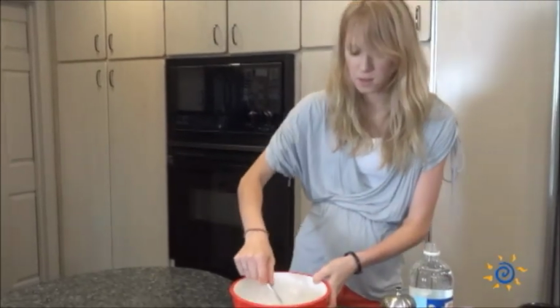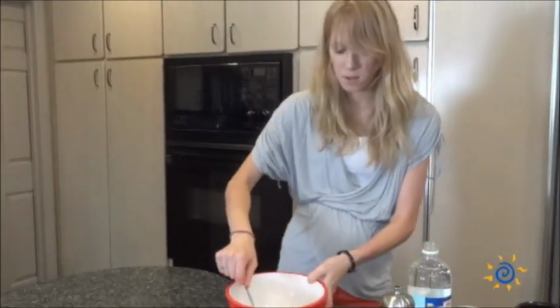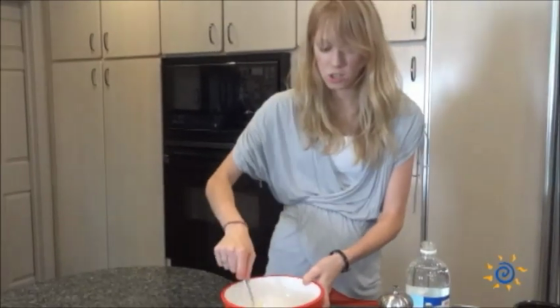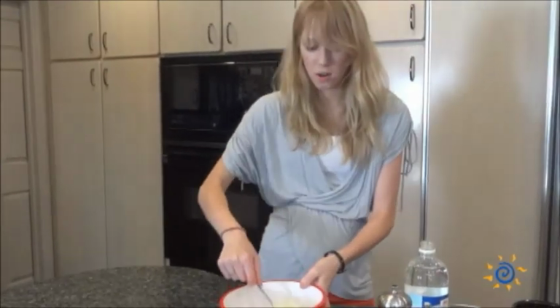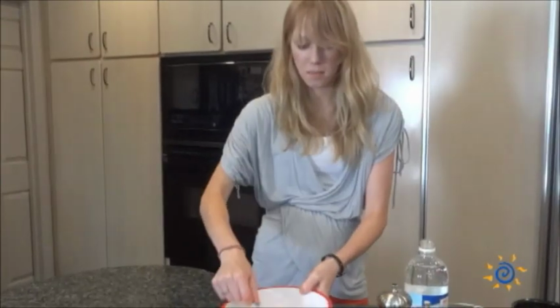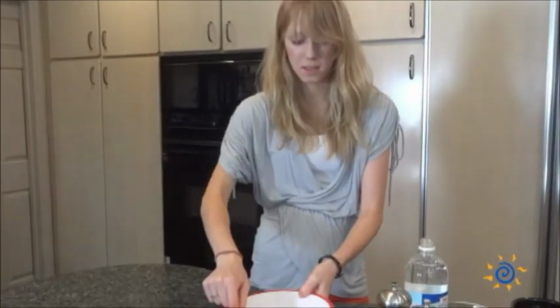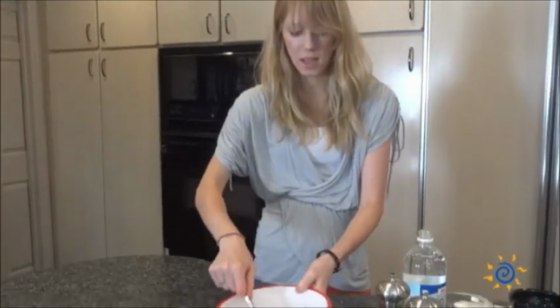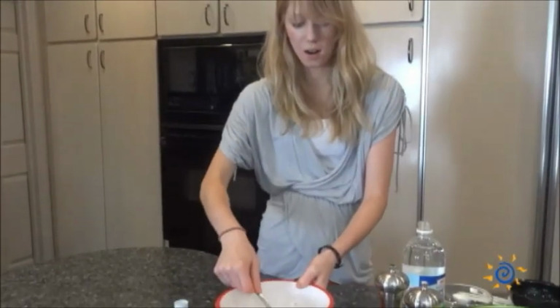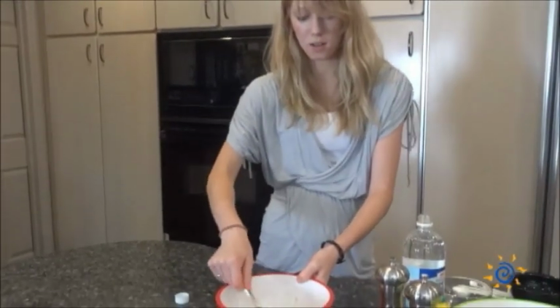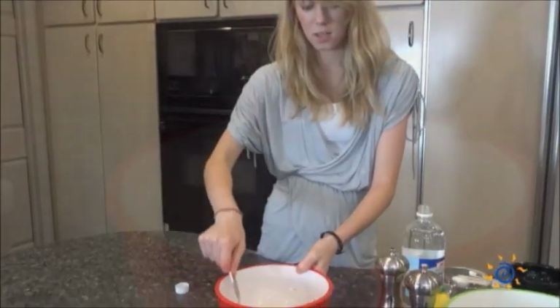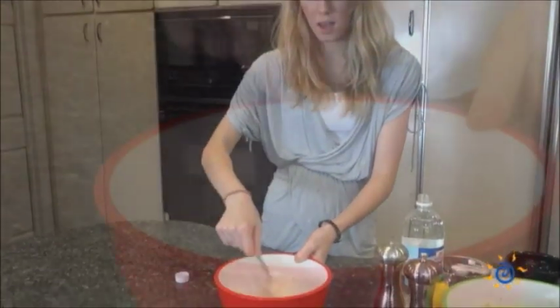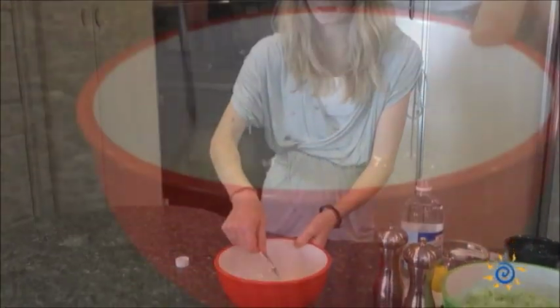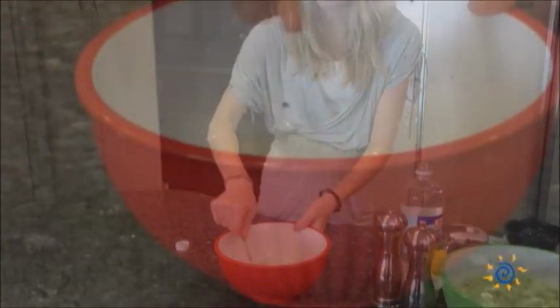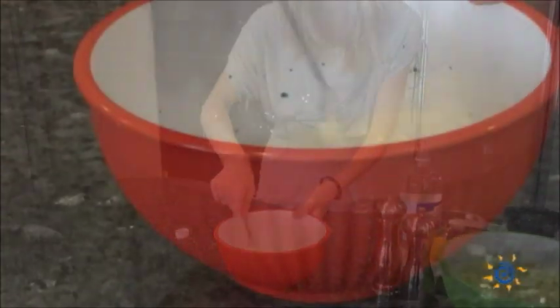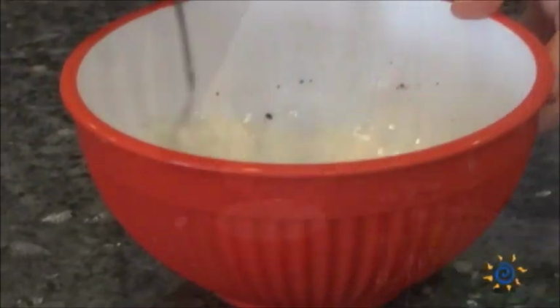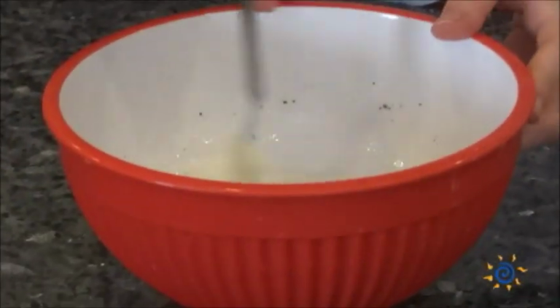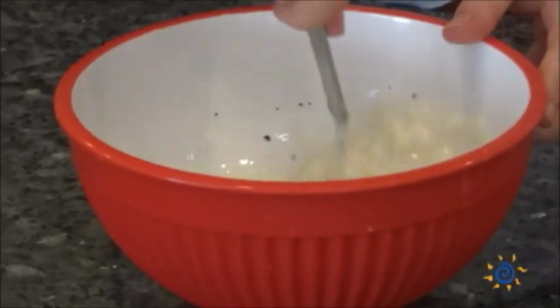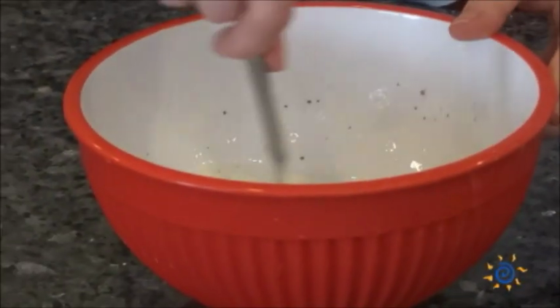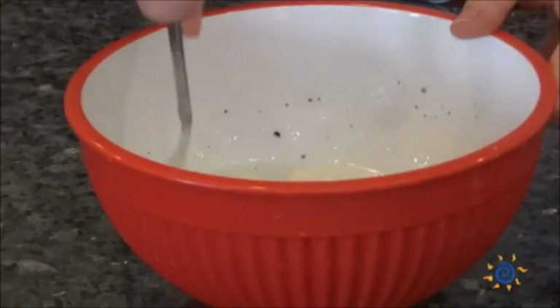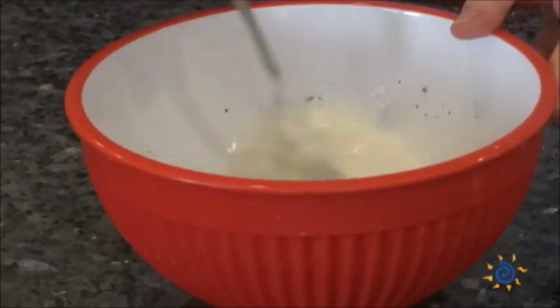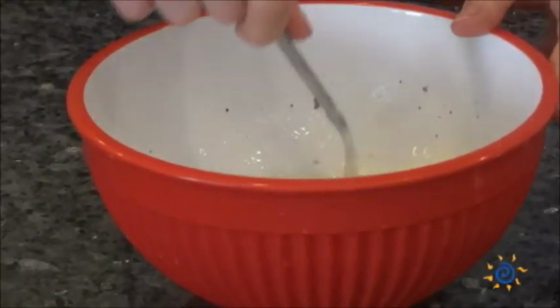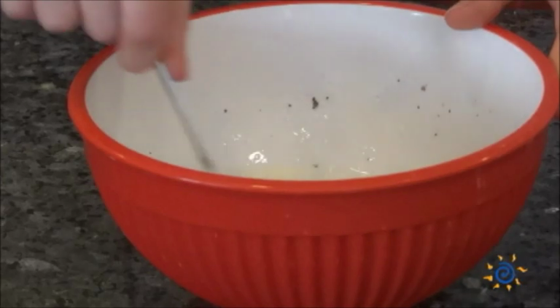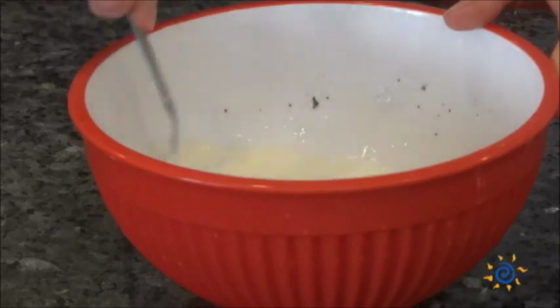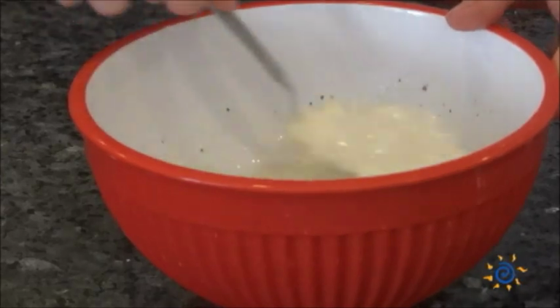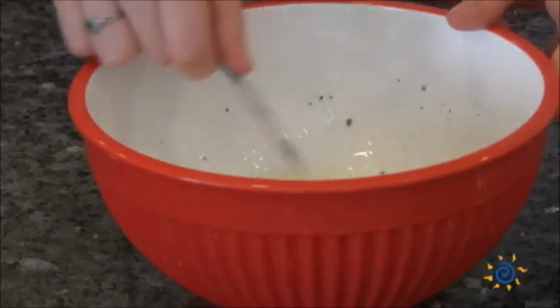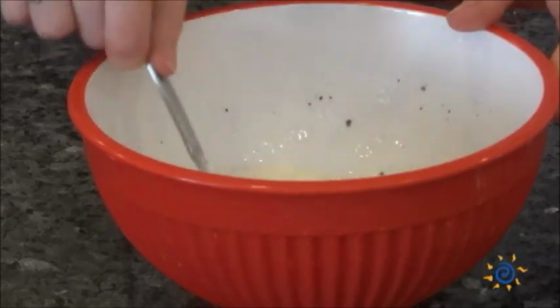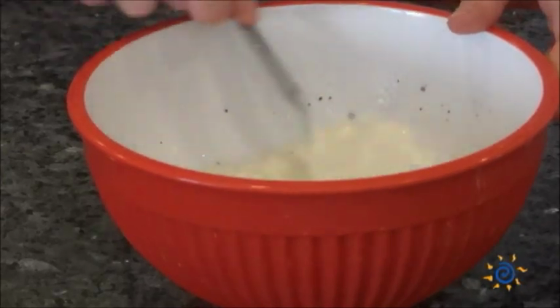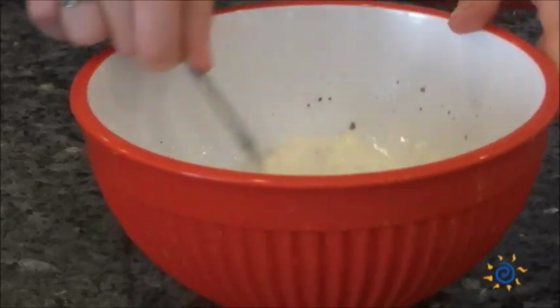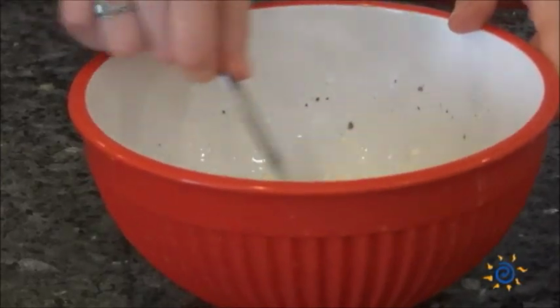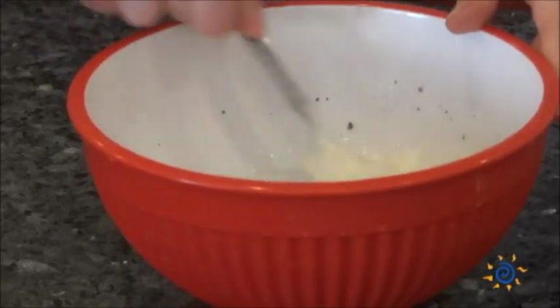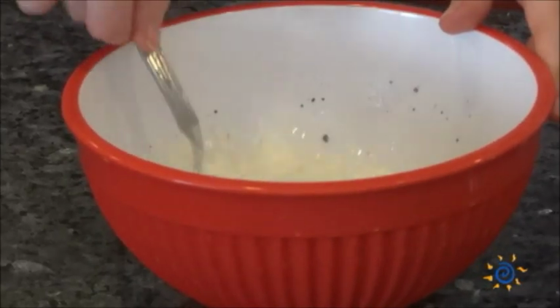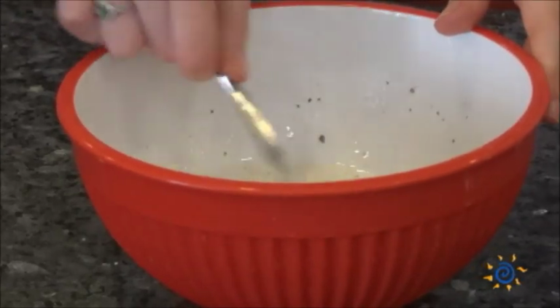Make sure to mix that all together. Your mayo is going to look really chunky but mix it all in.